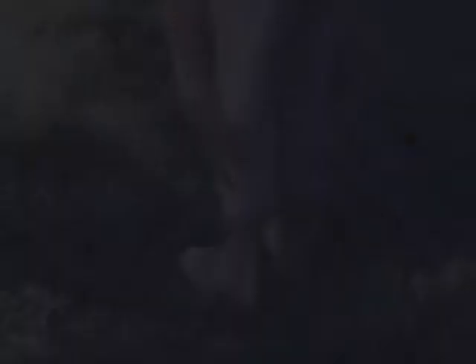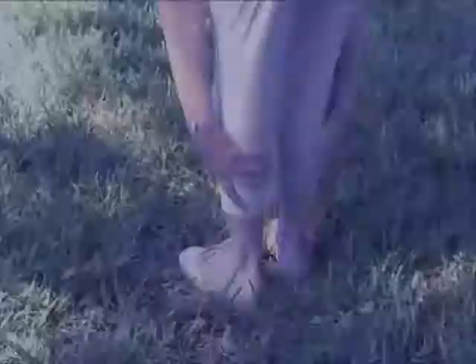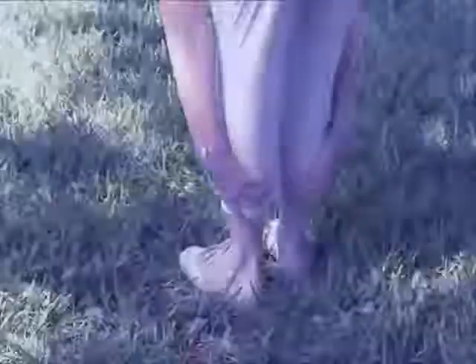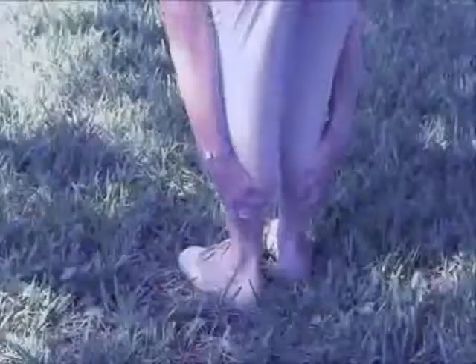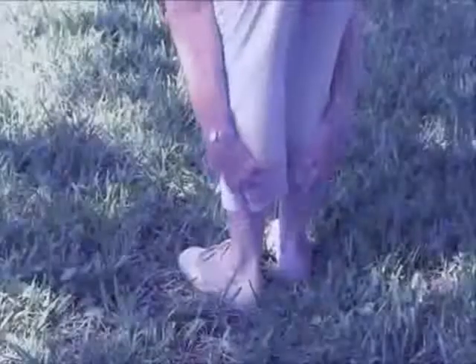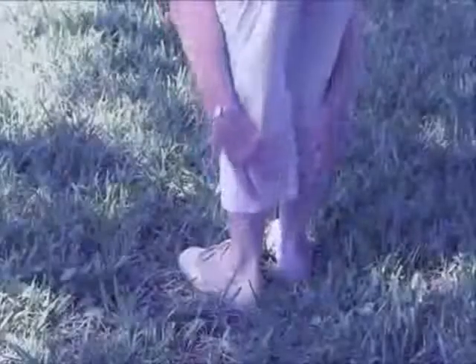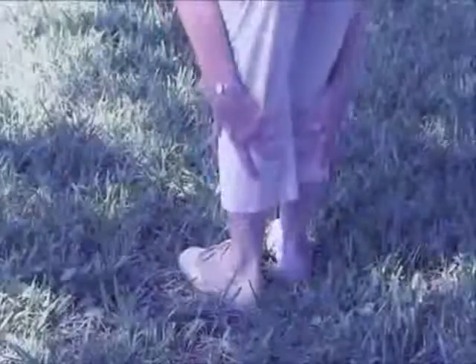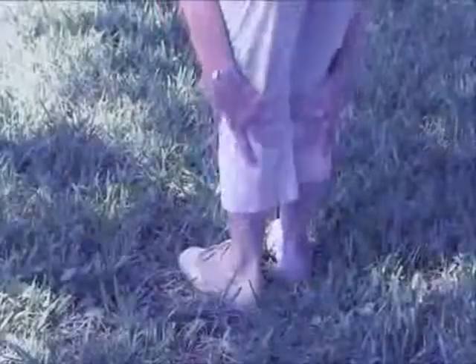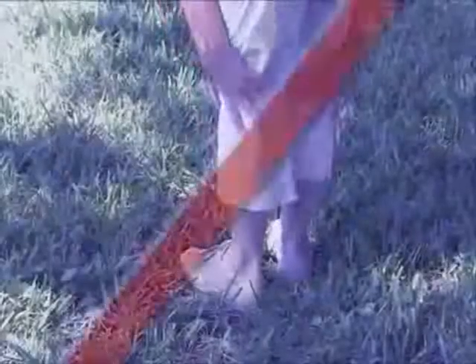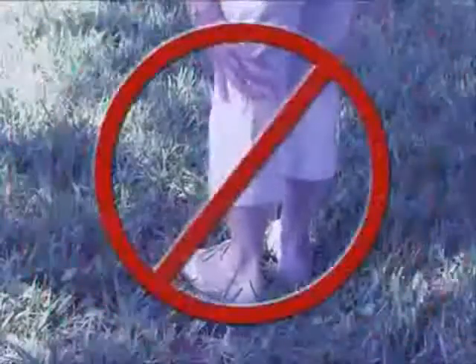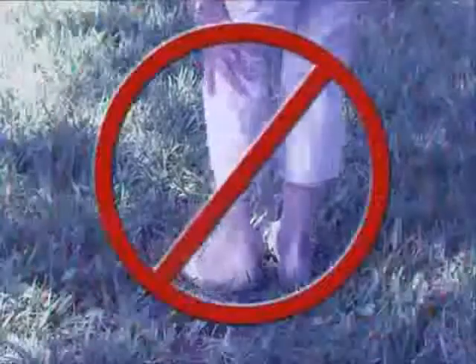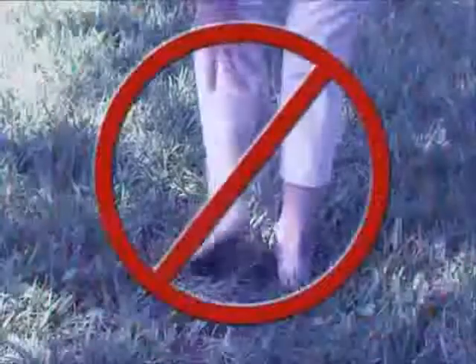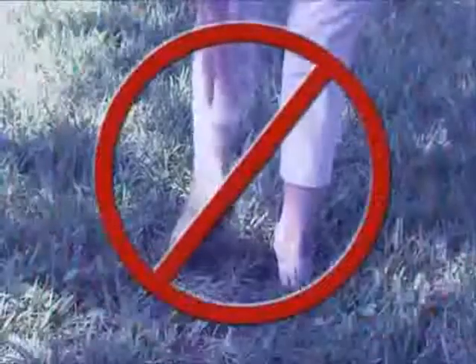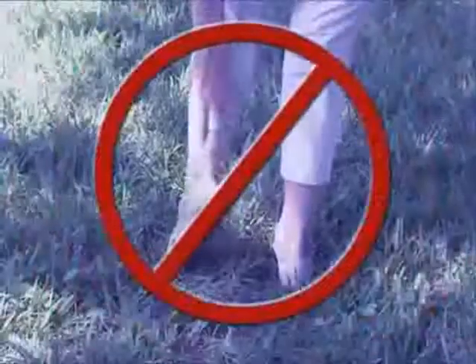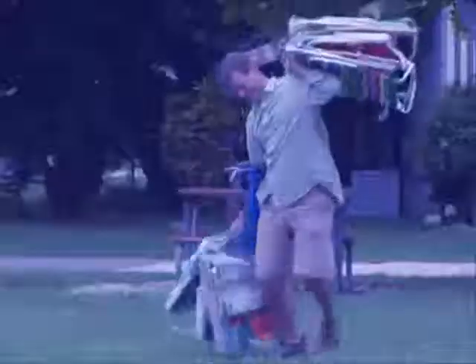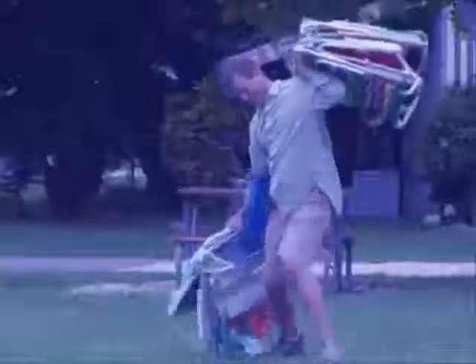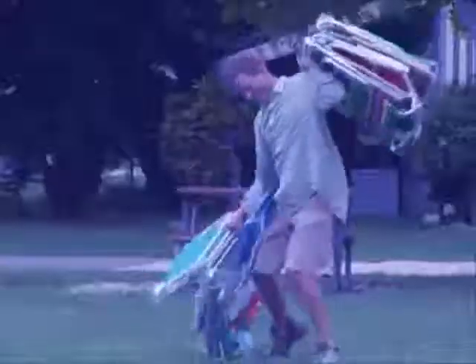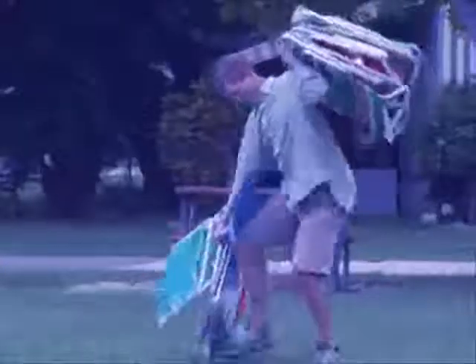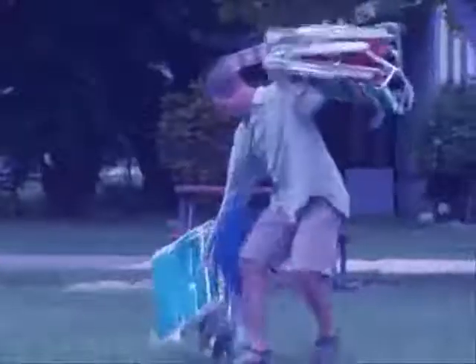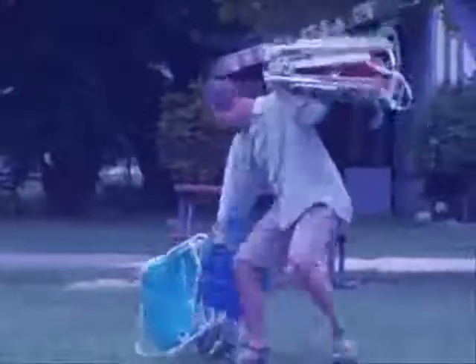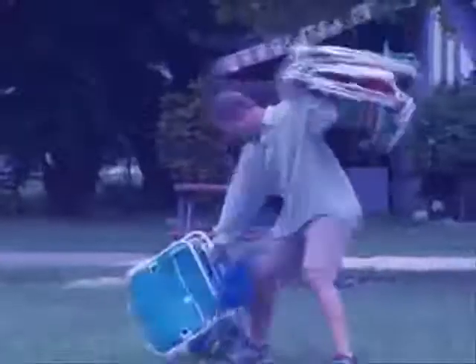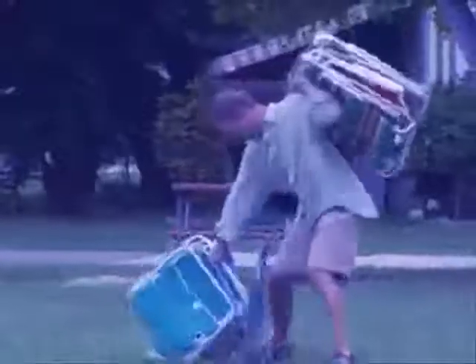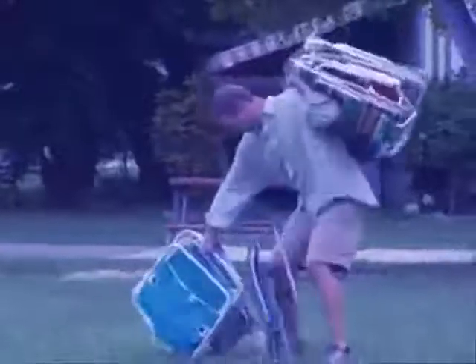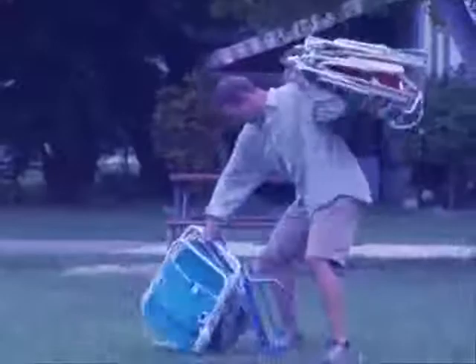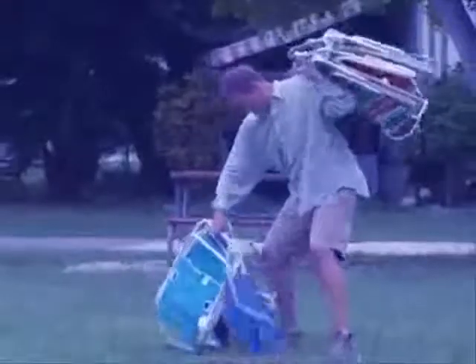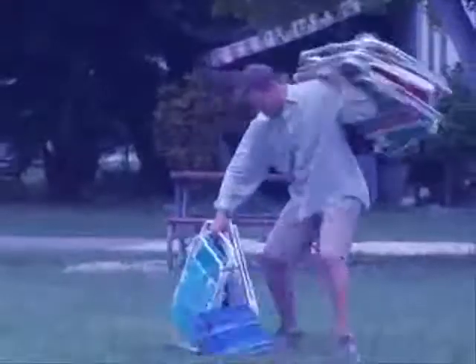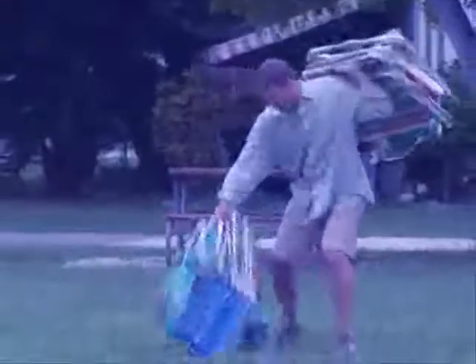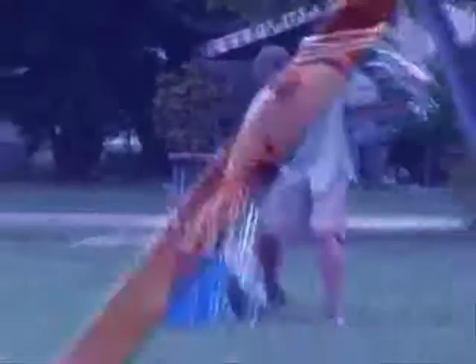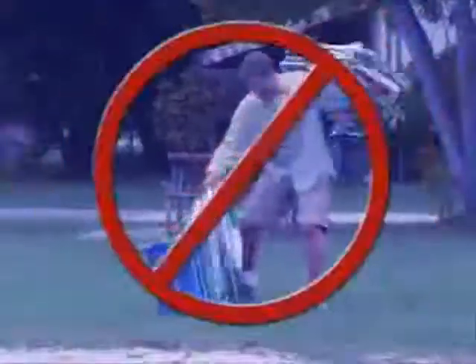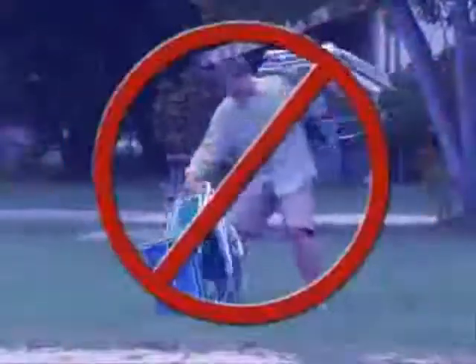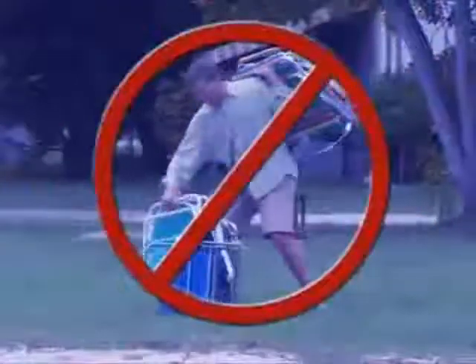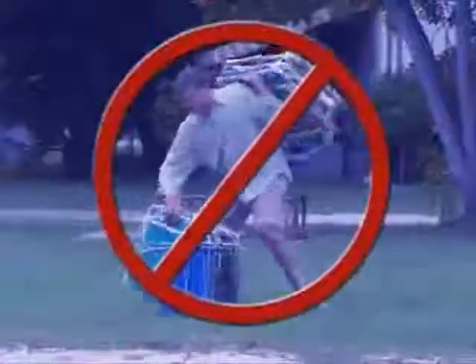Tired of standing around? Want to get off your feet? Oh, those bulky folding chairs. How do you take a seat?